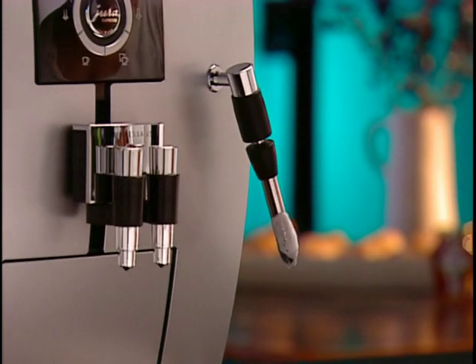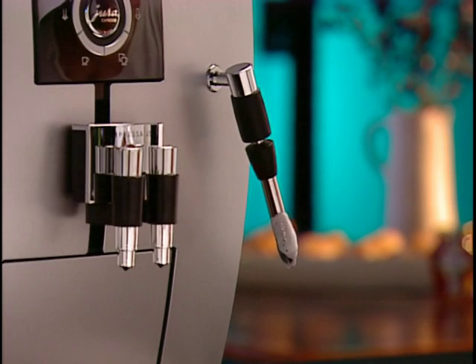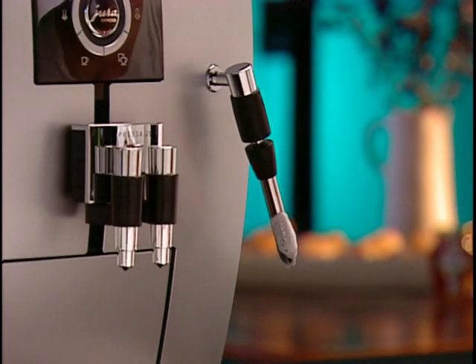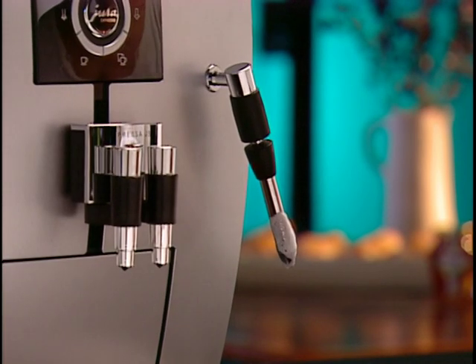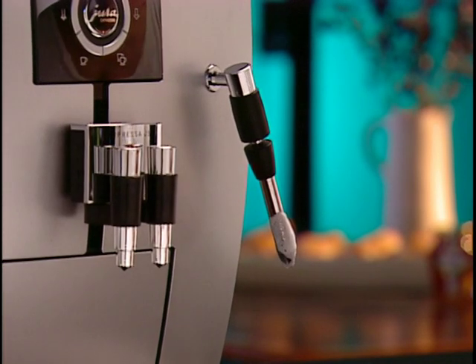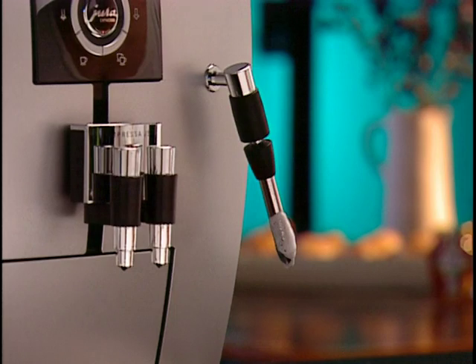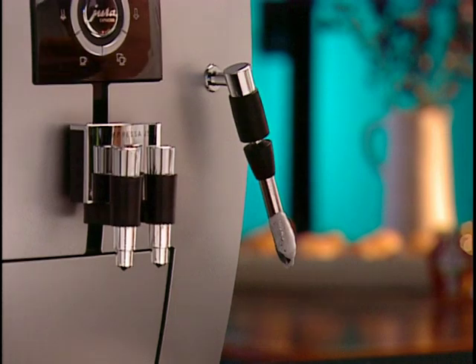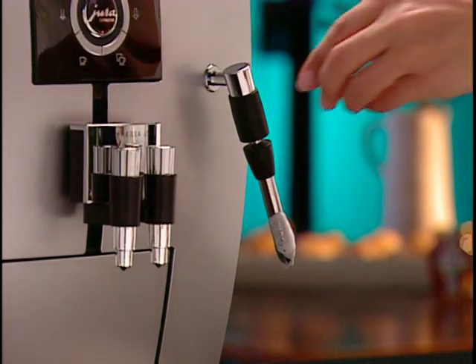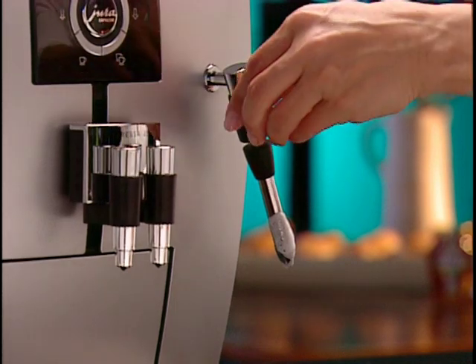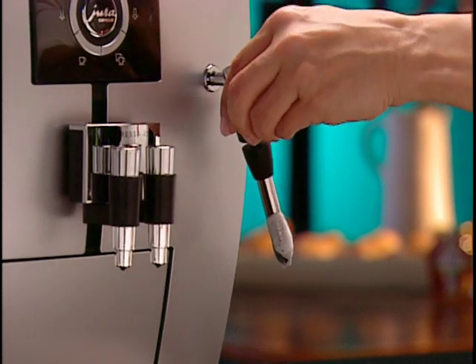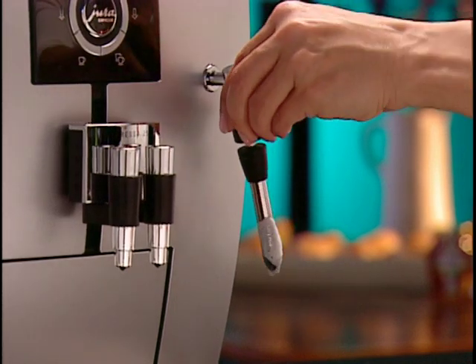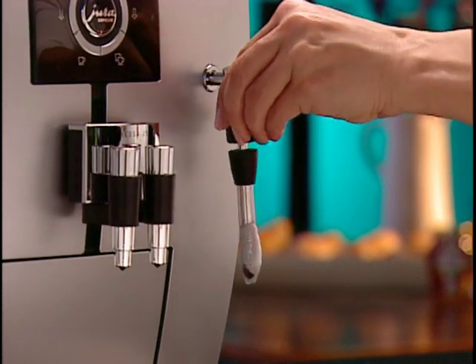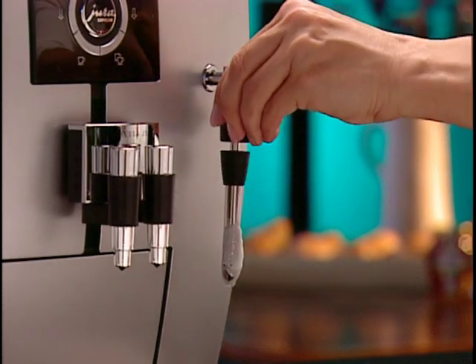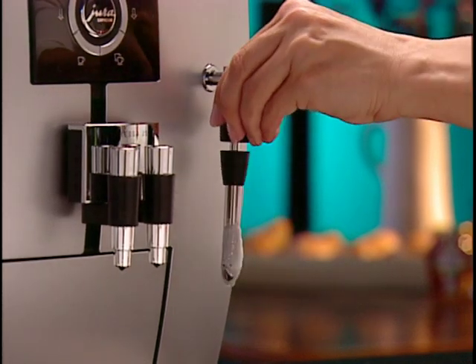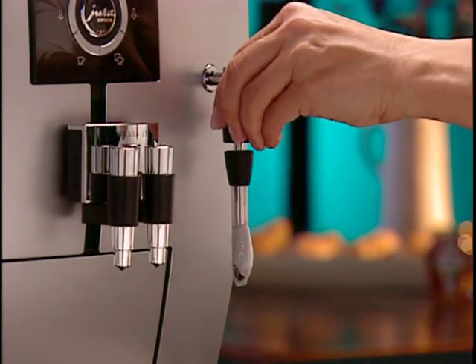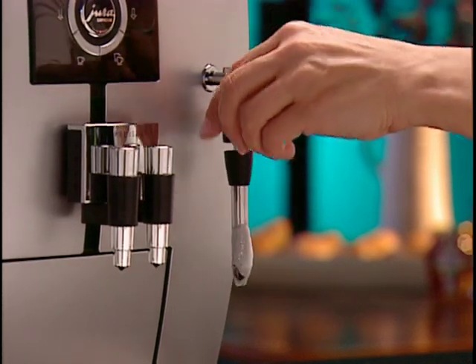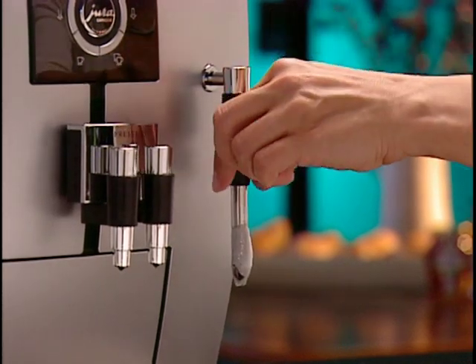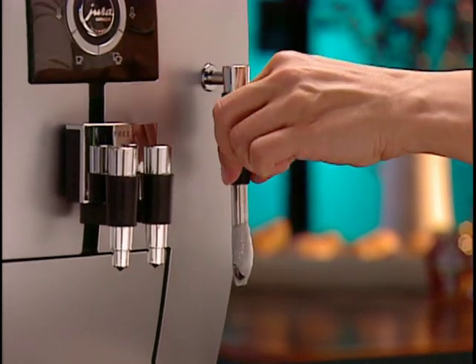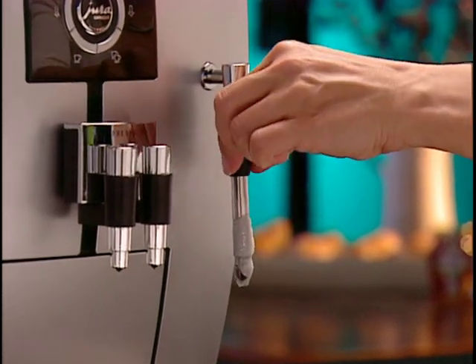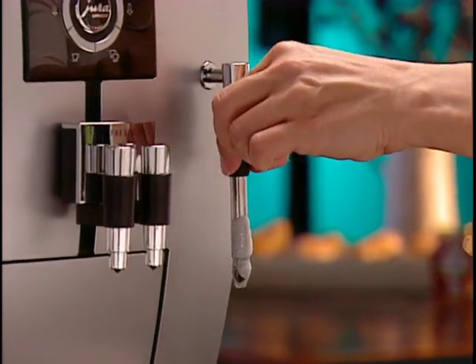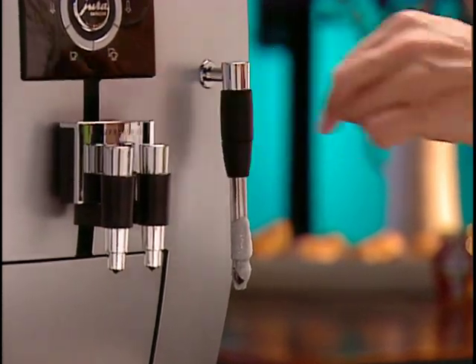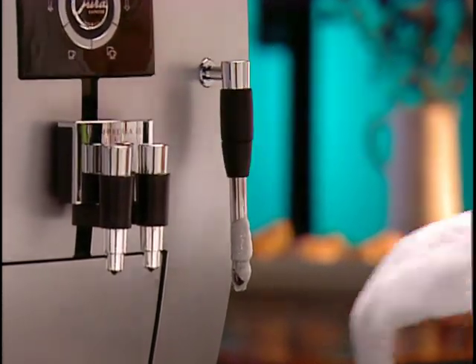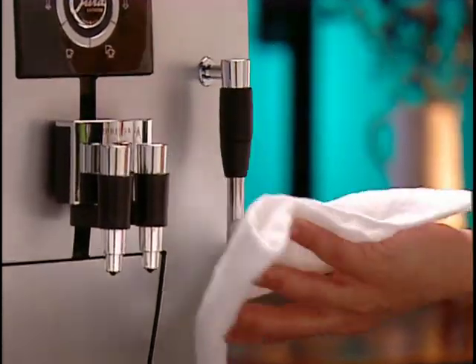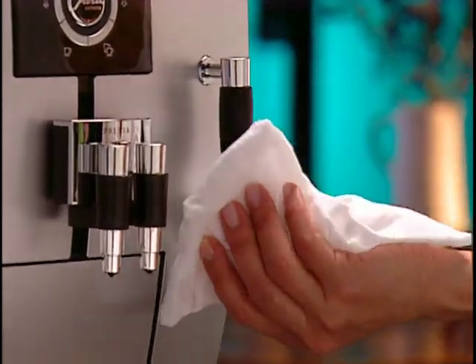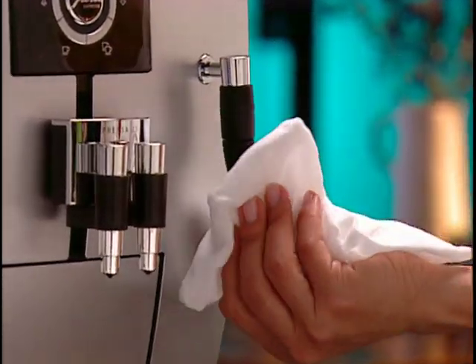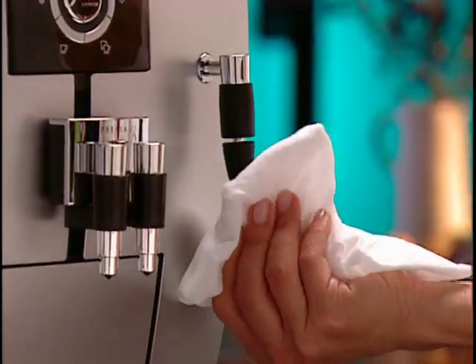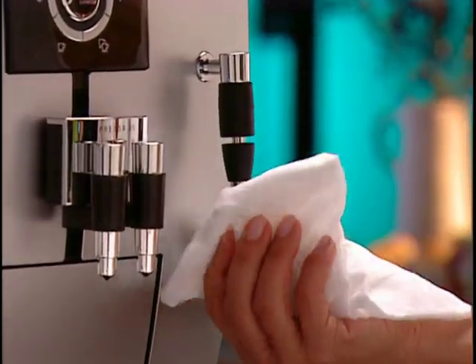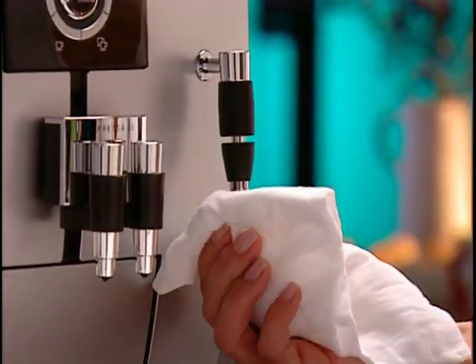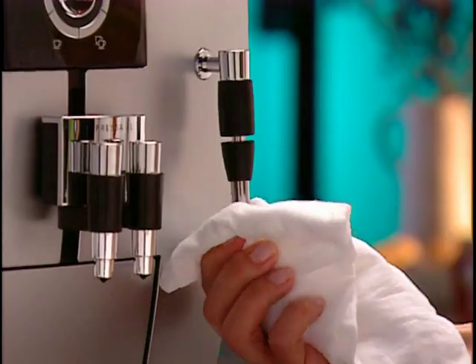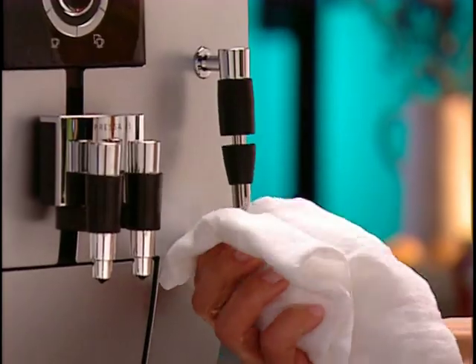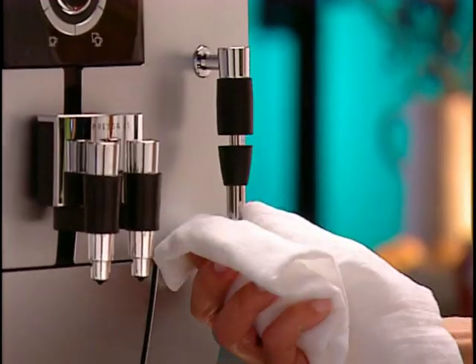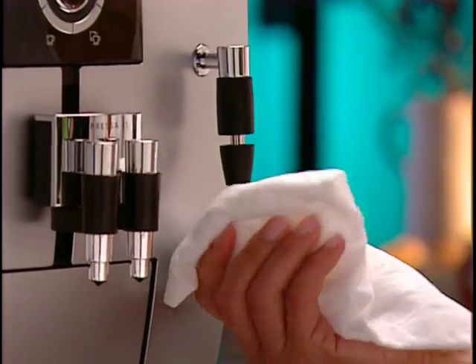The J5's dual frother is simple to clean — just push the sleeve to the up position and wipe it clean with a warm damp cloth.